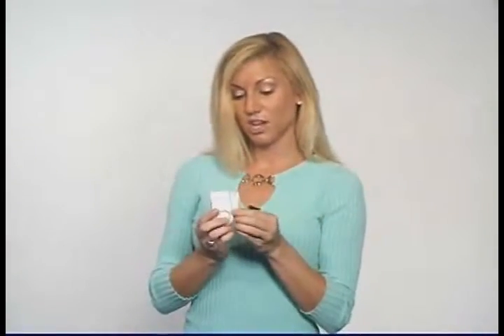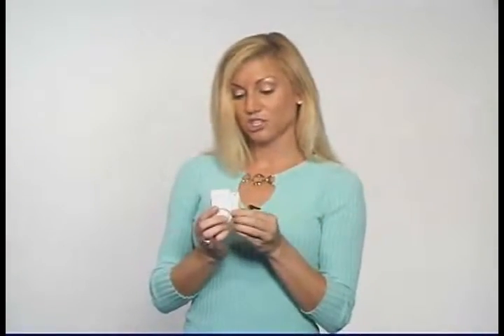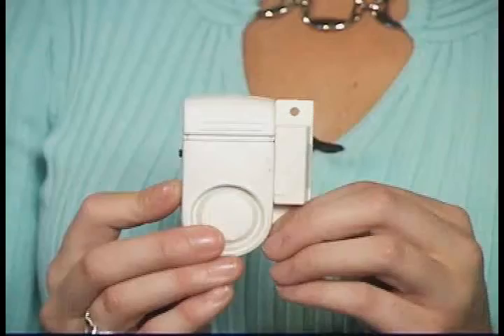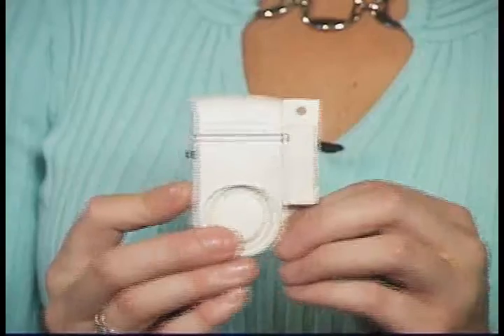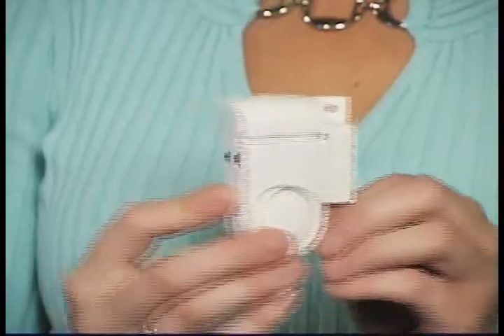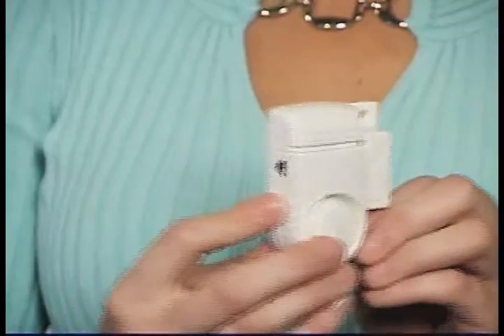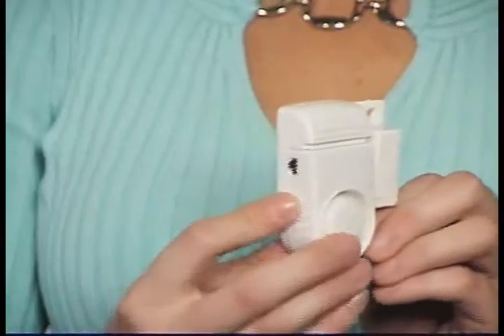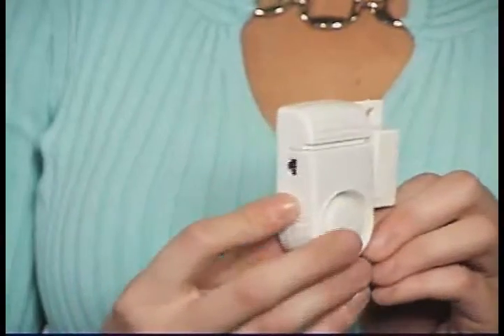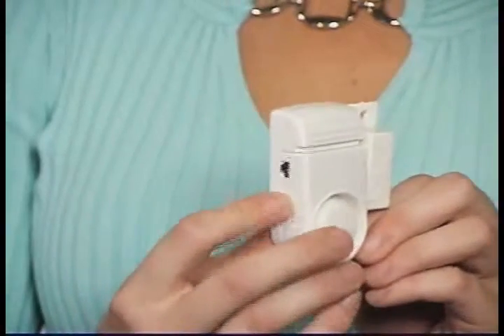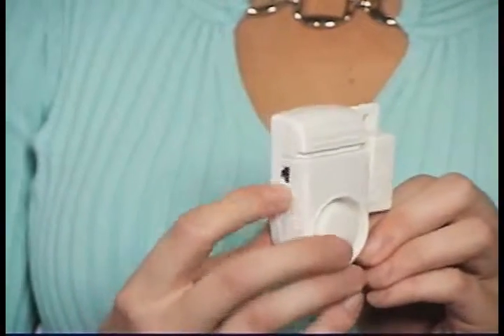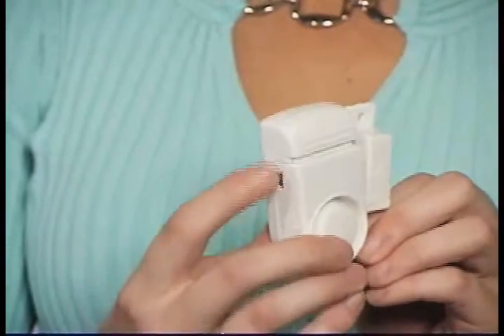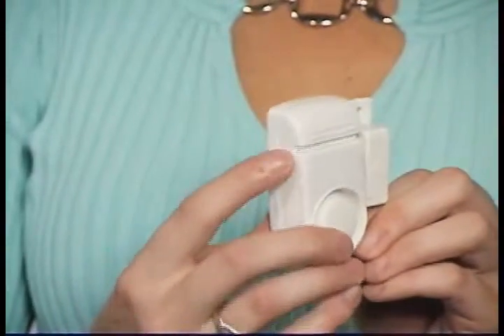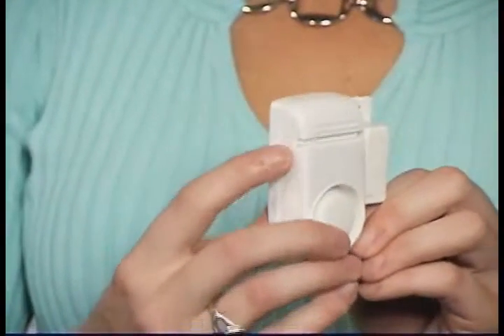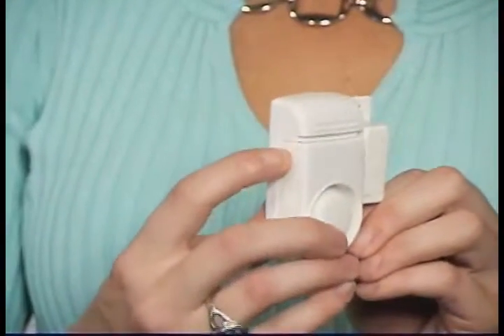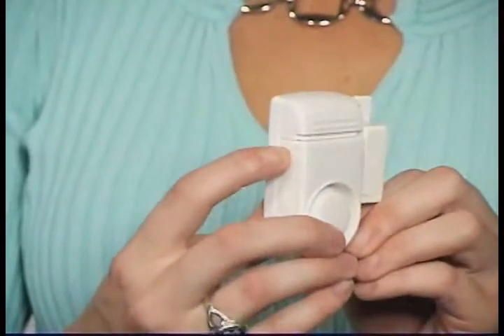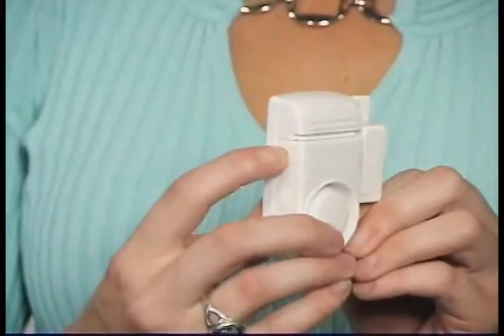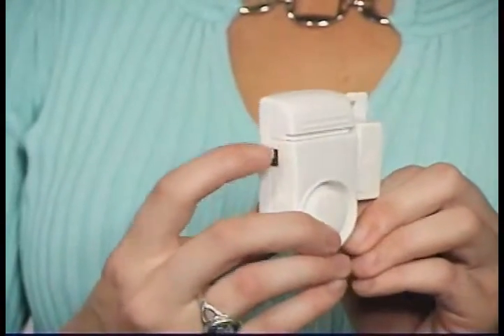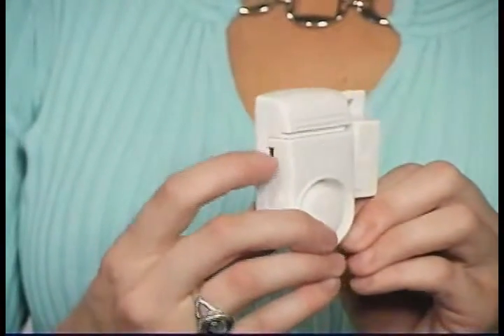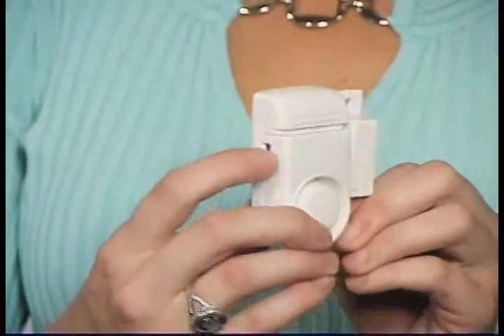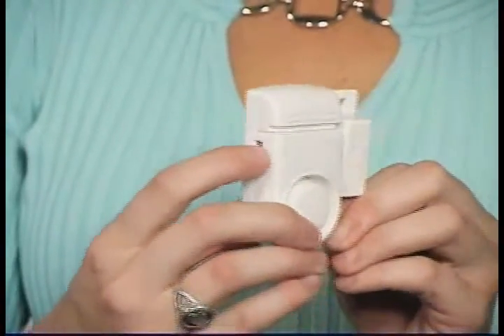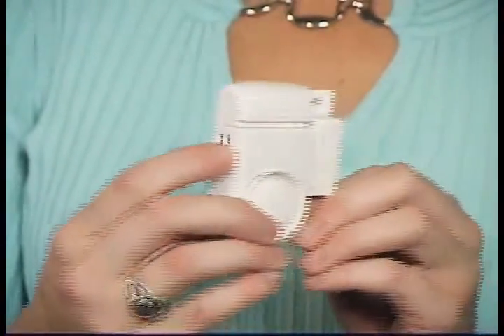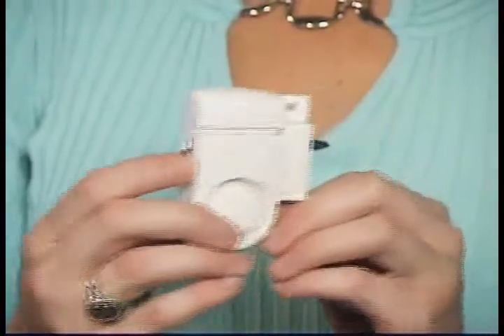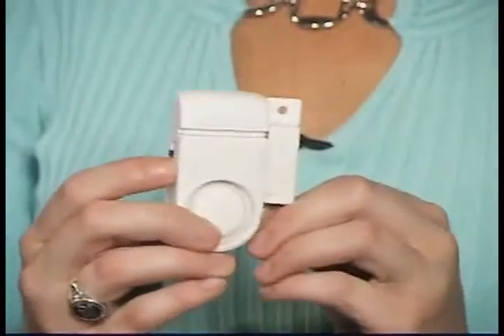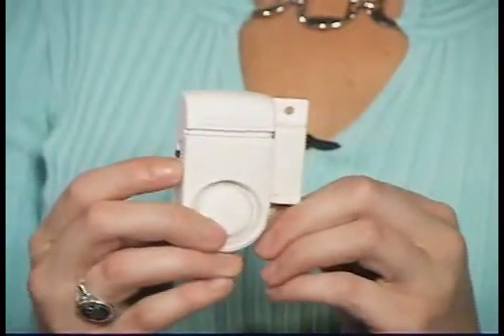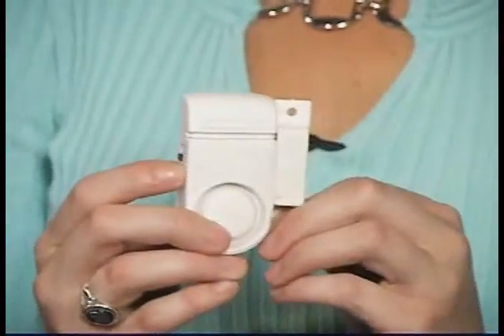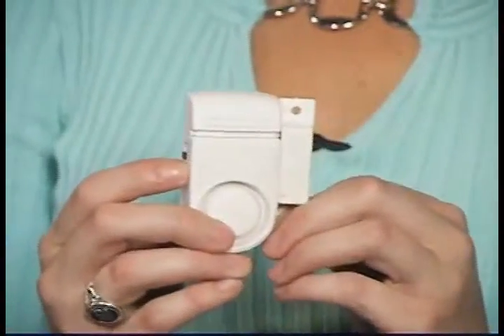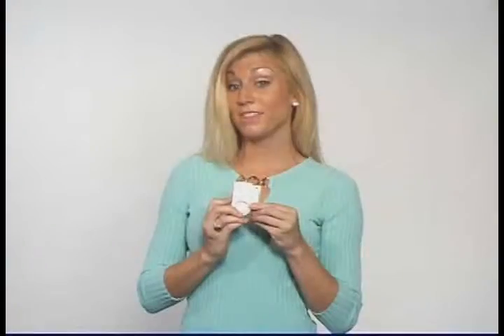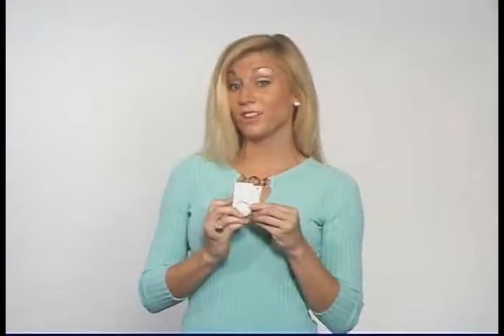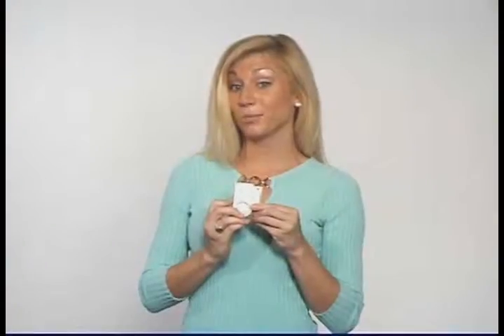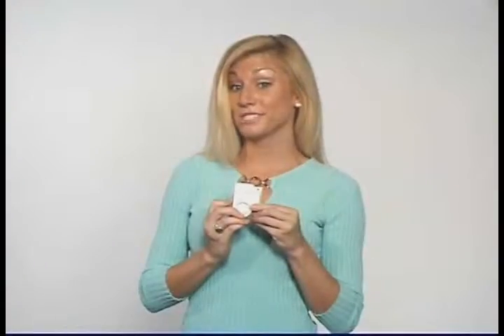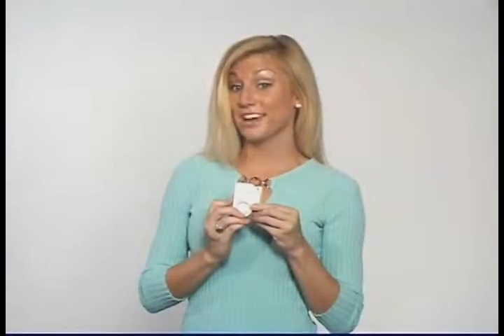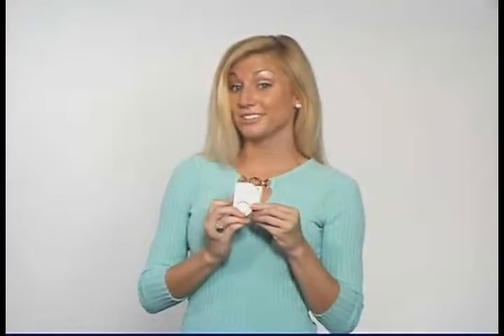Attach the actuator to the window or door directly across from the base of the alarm. Turn on the alarm. When the door or window is open, the alarm will sound.